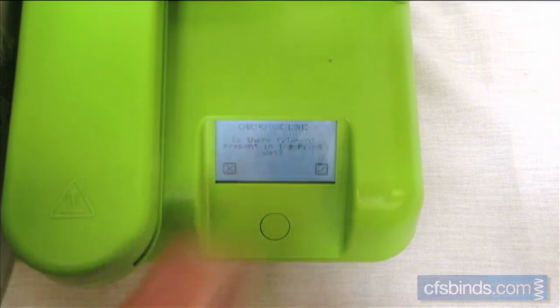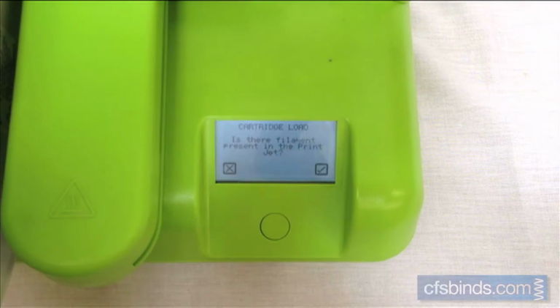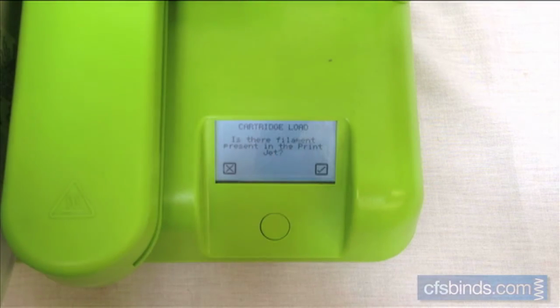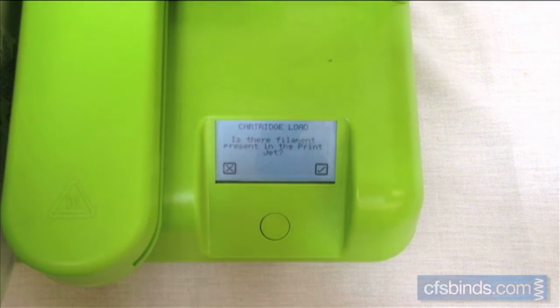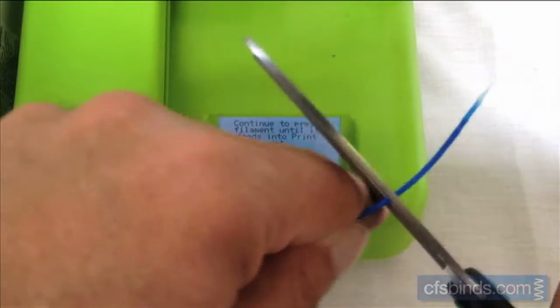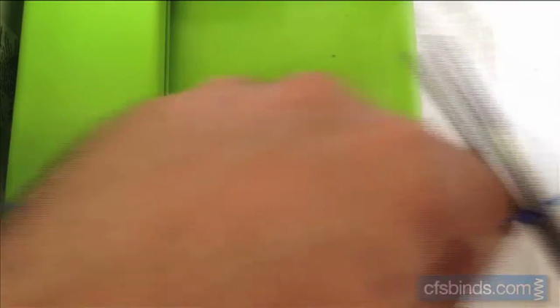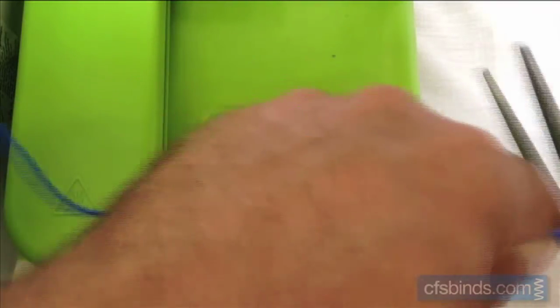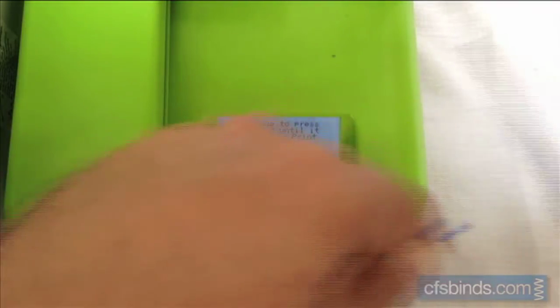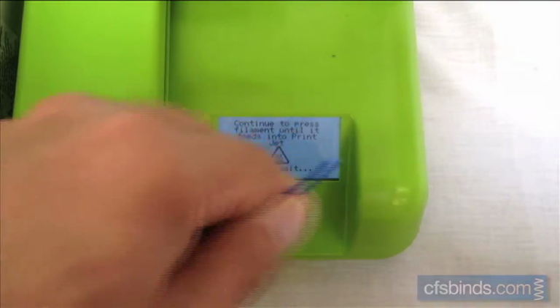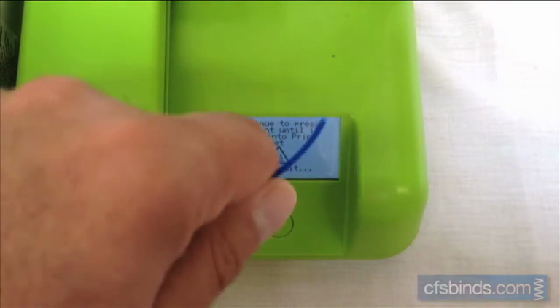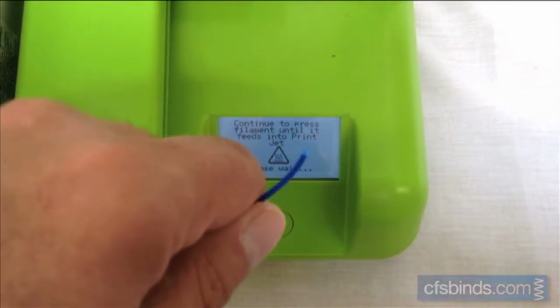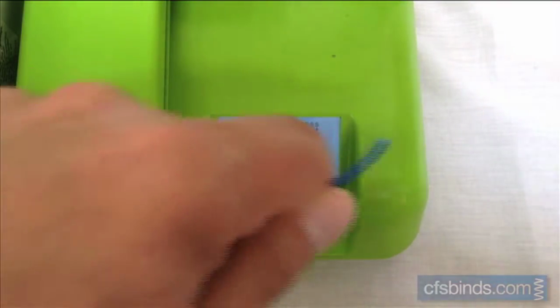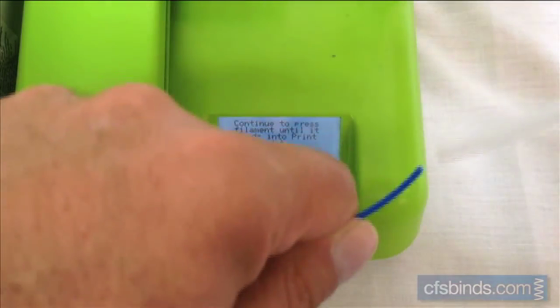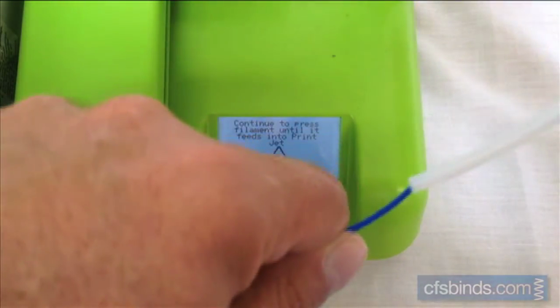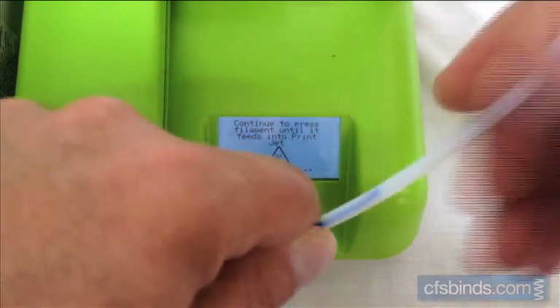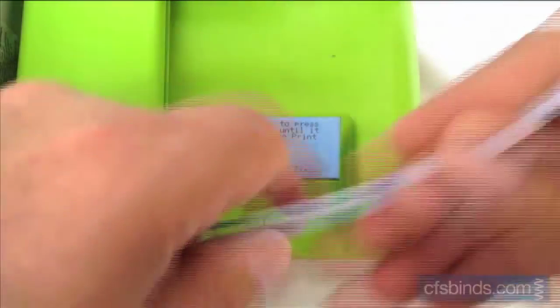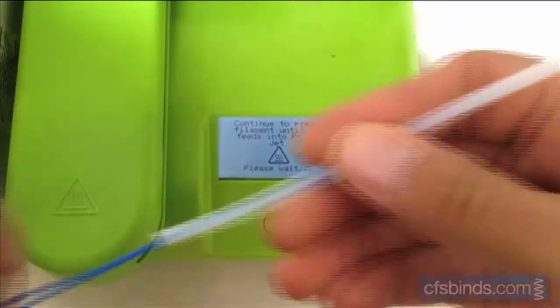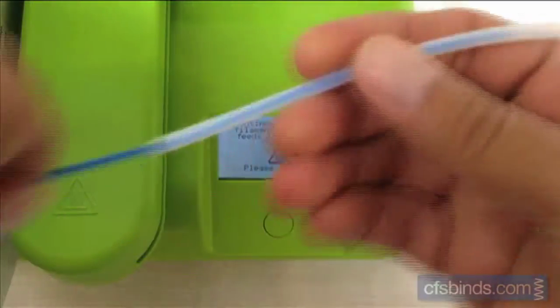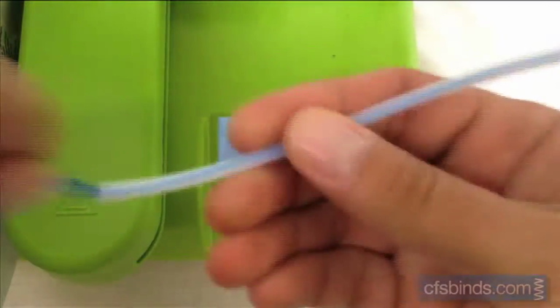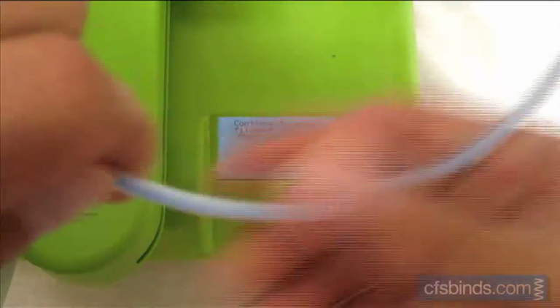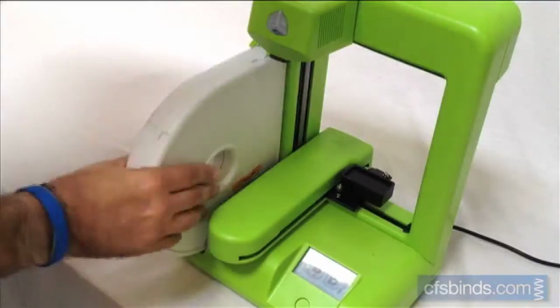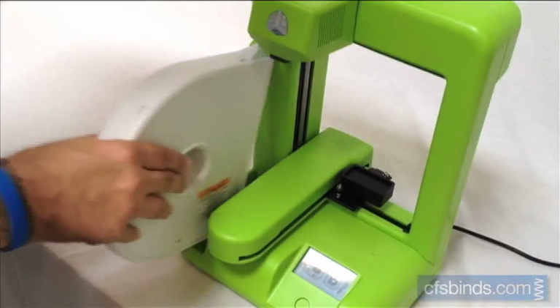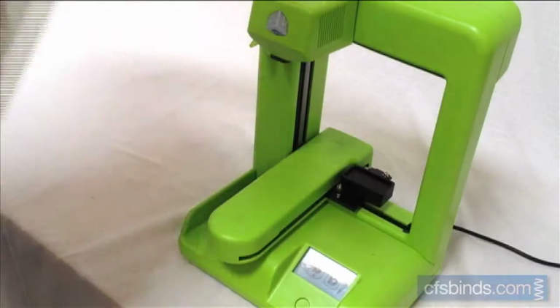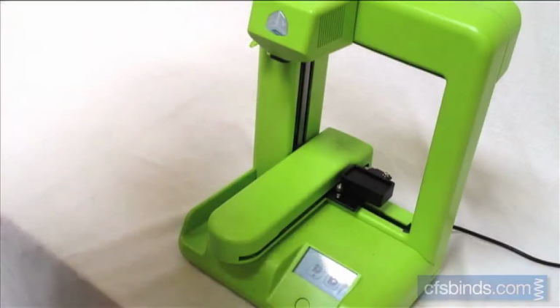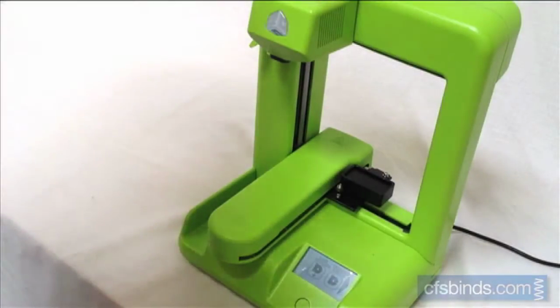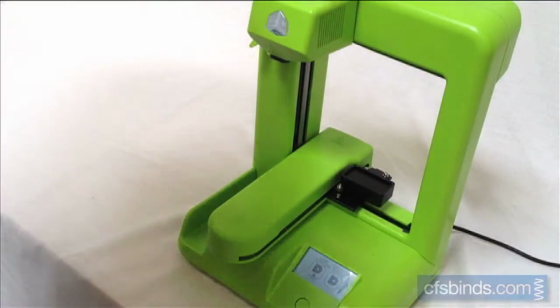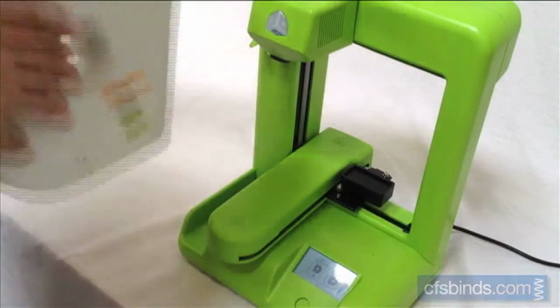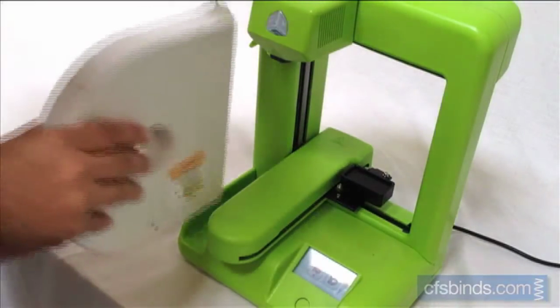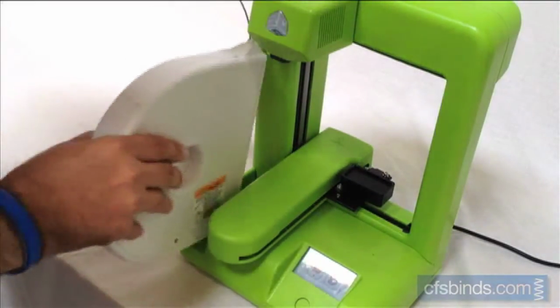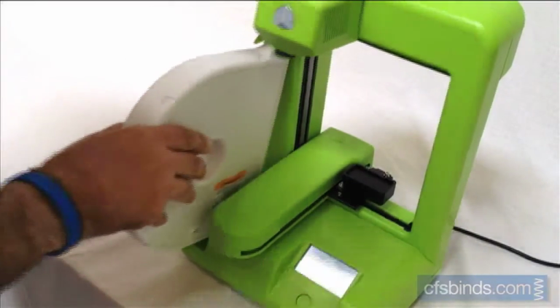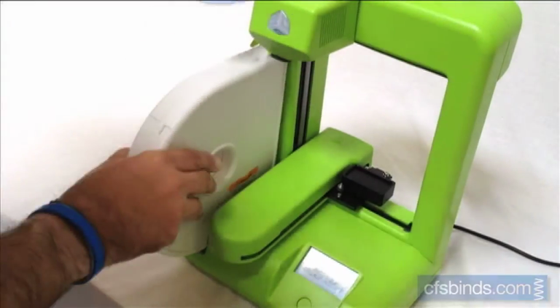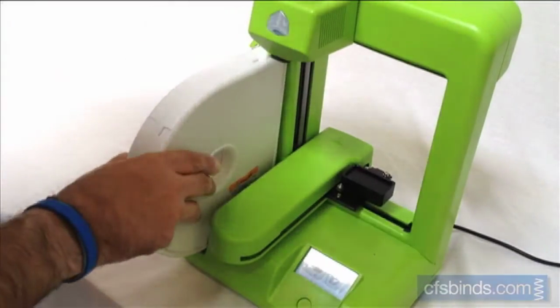Follow the on-screen instructions to complete the loading process. Be careful not to touch the printhead, as it gets very hot.